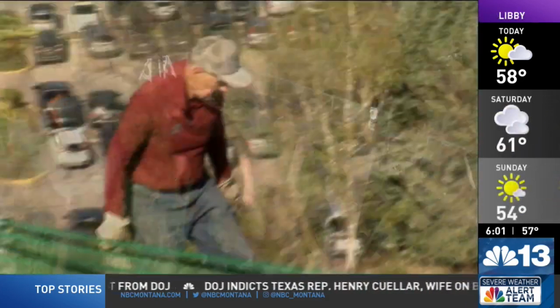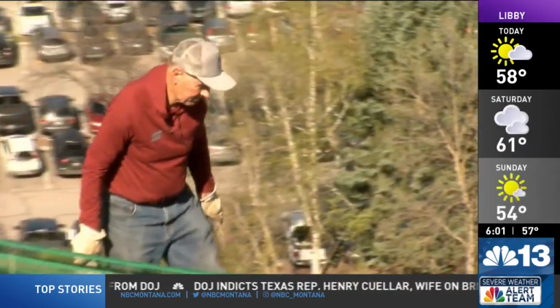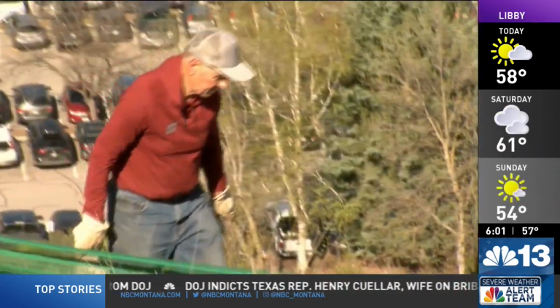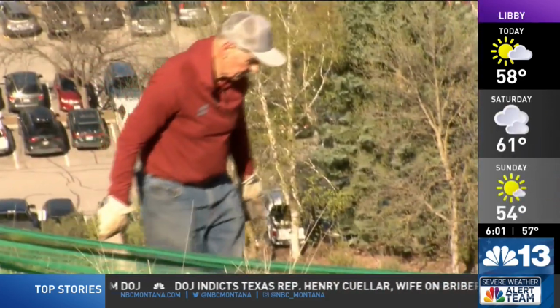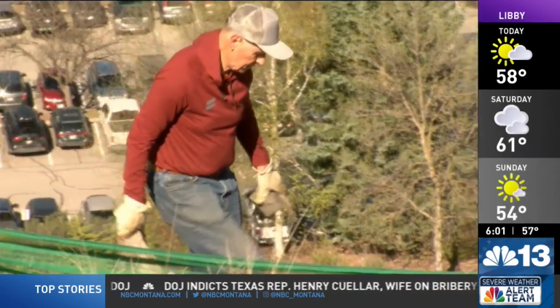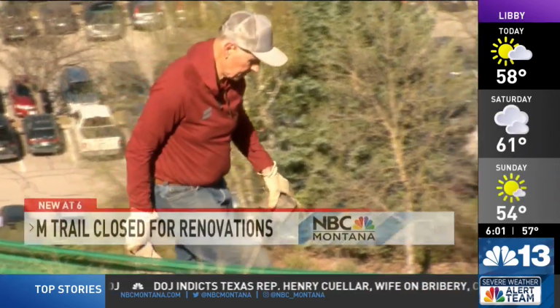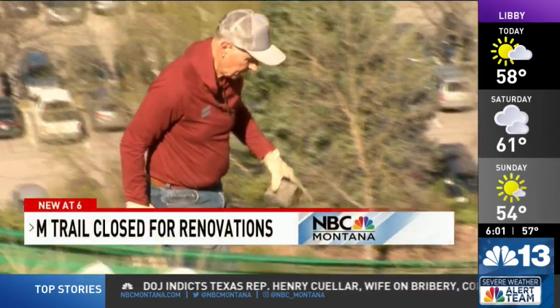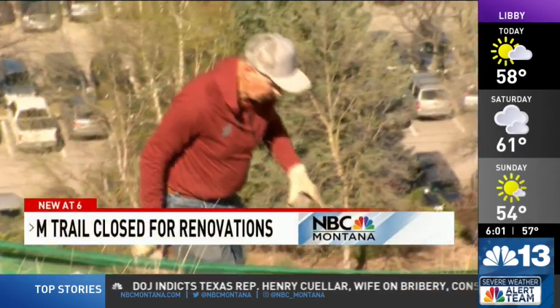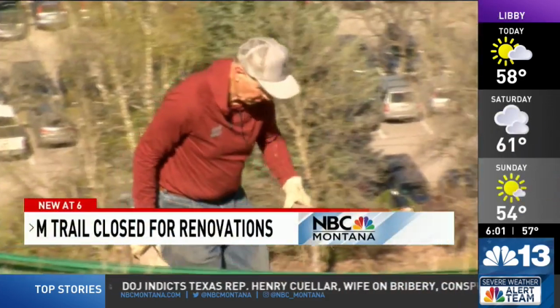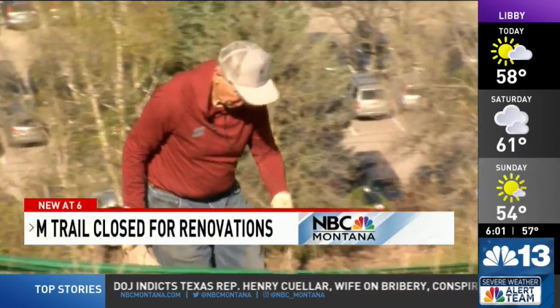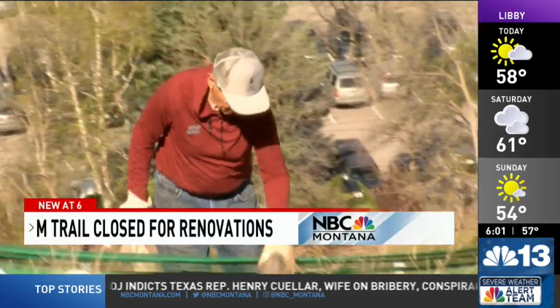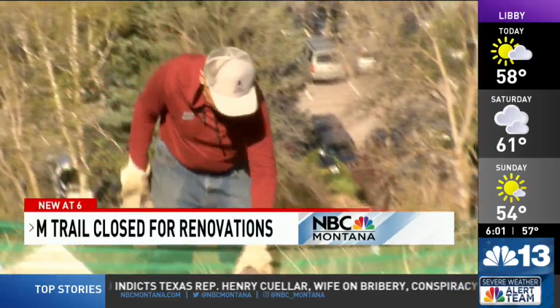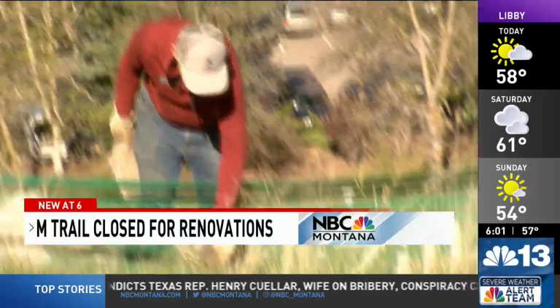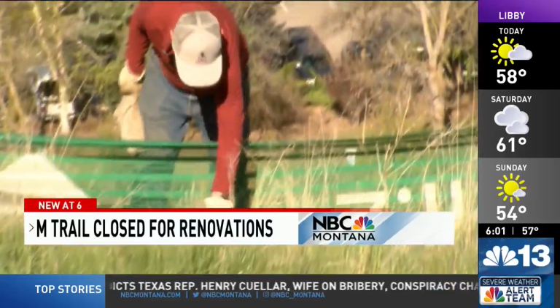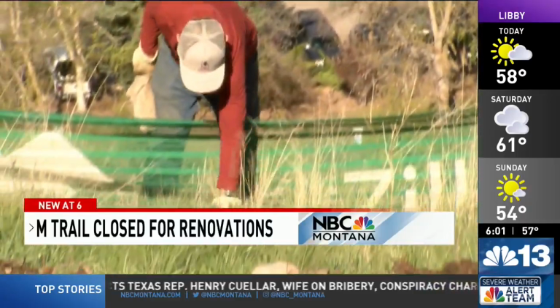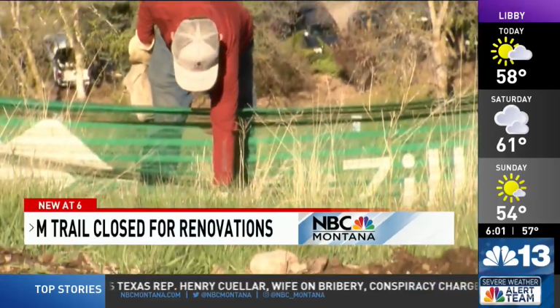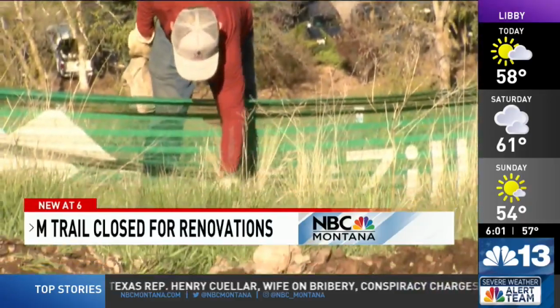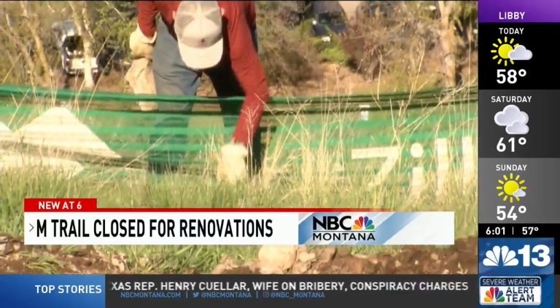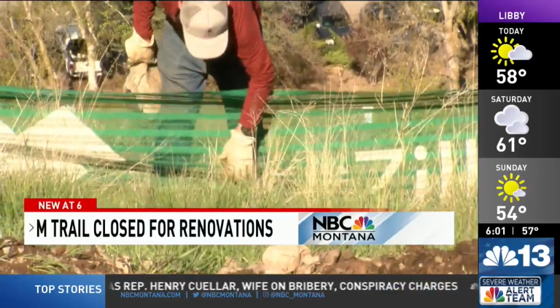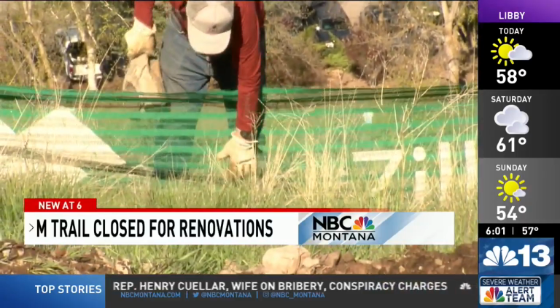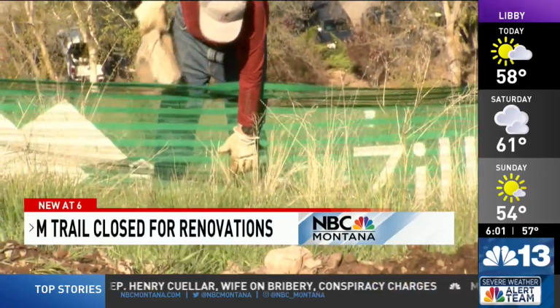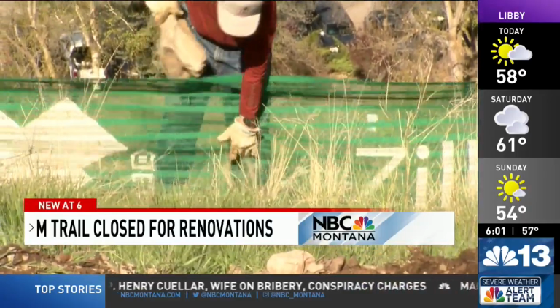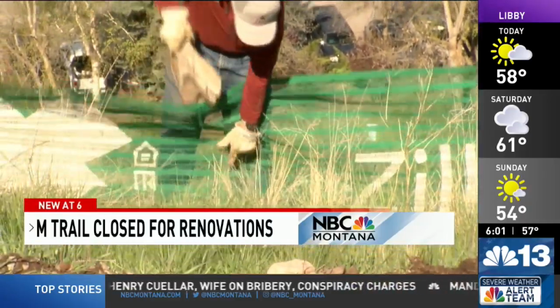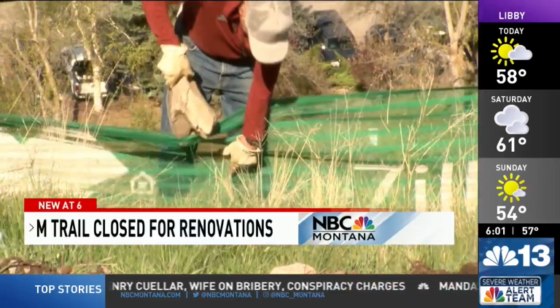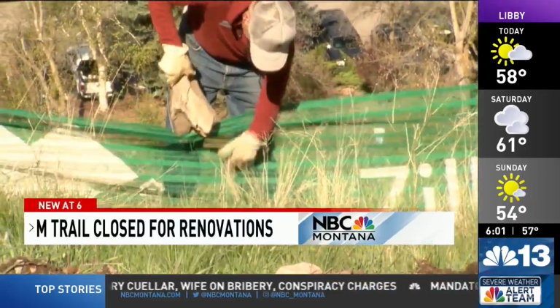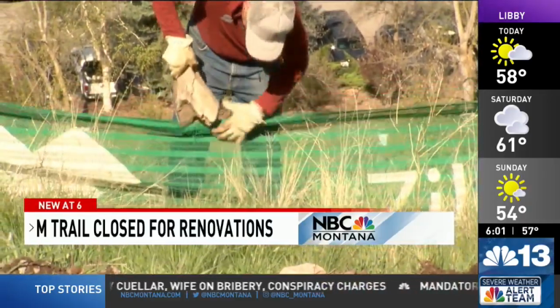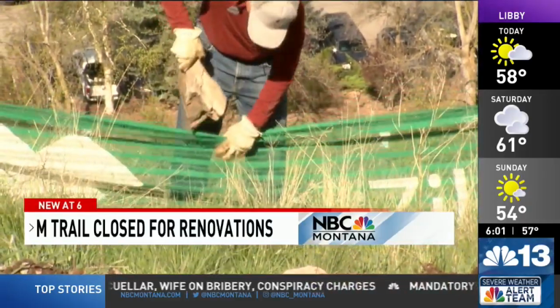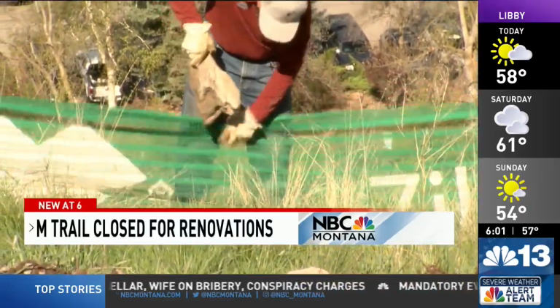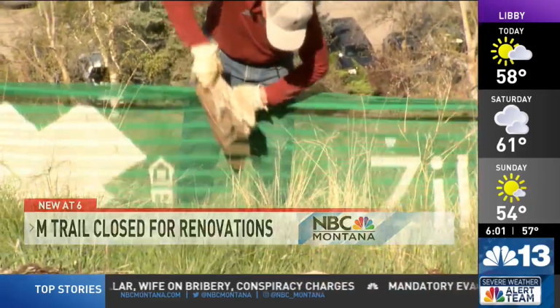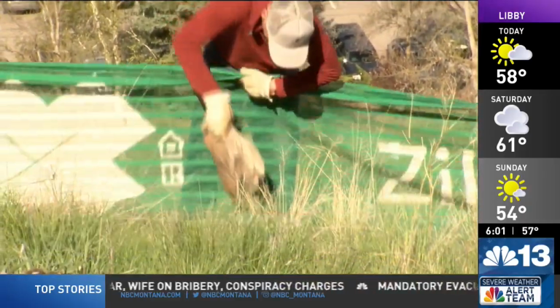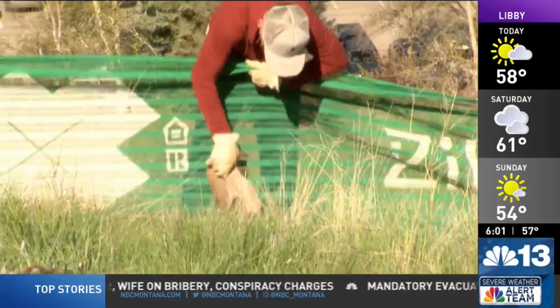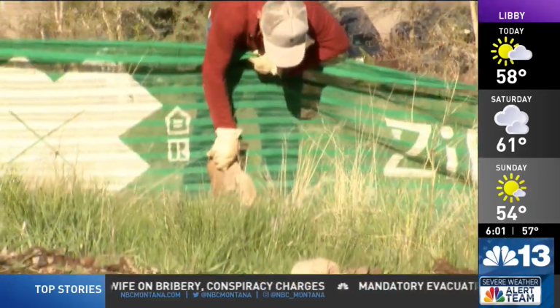Stephen Gaskill is a retired professor from the University of Montana. Nowadays, he helps maintain Missoula's beloved M trail.